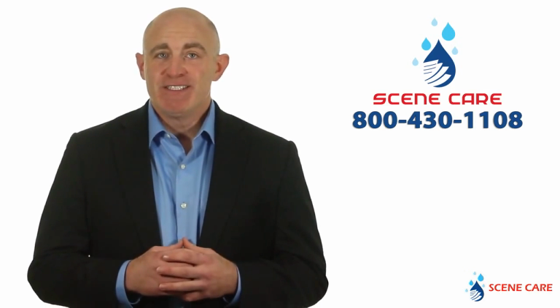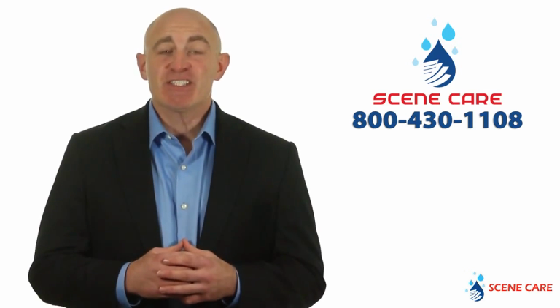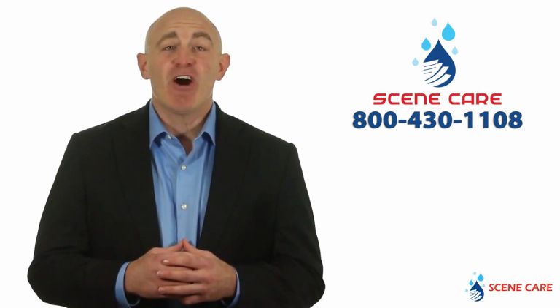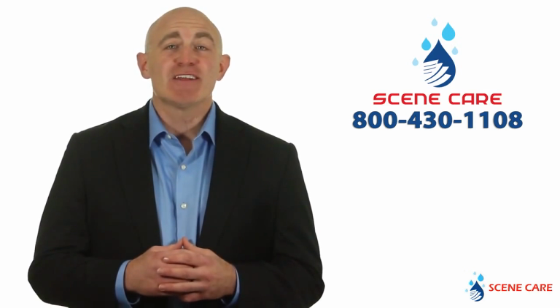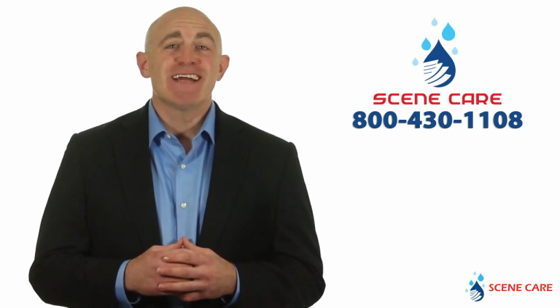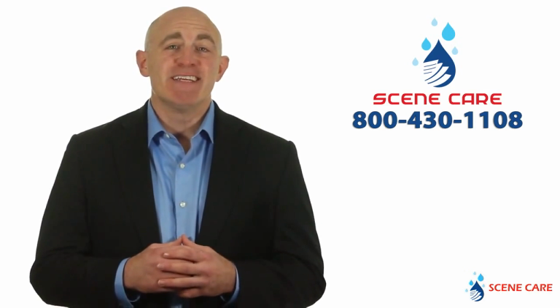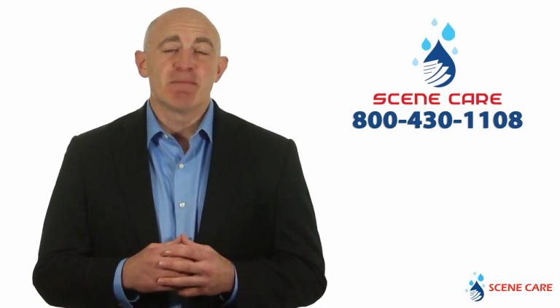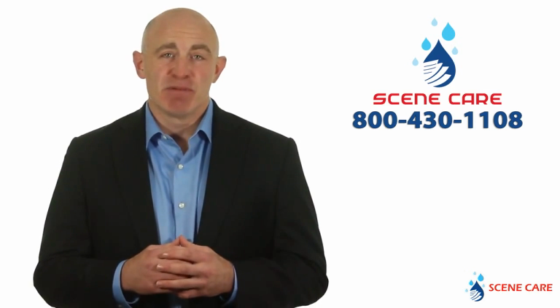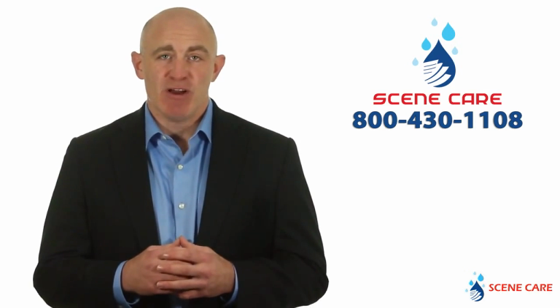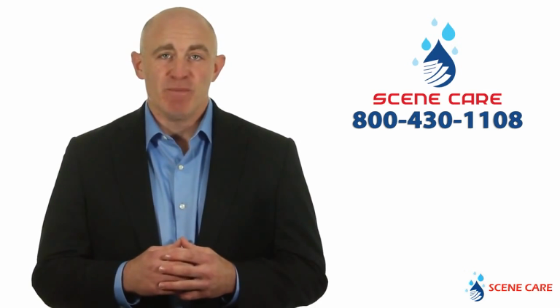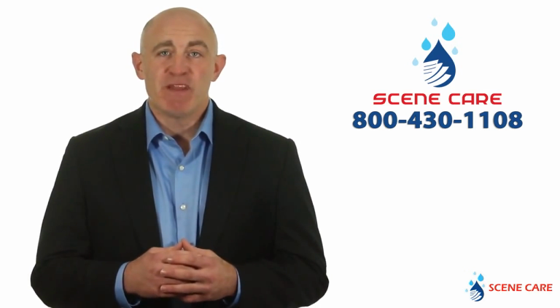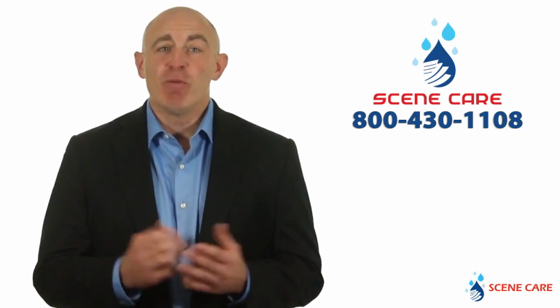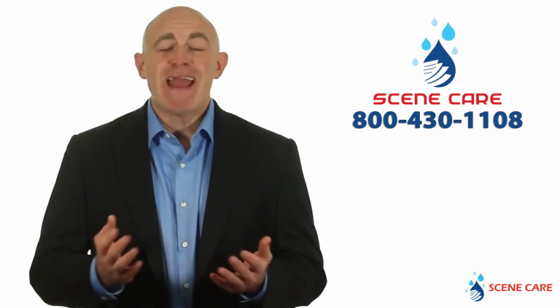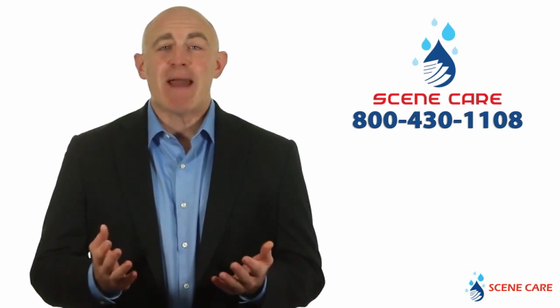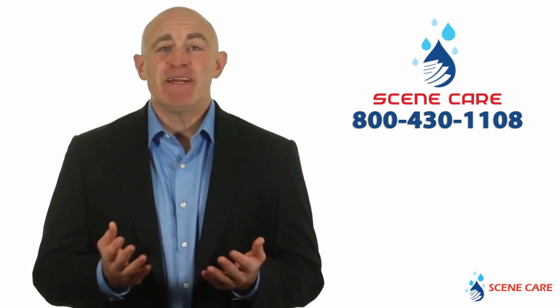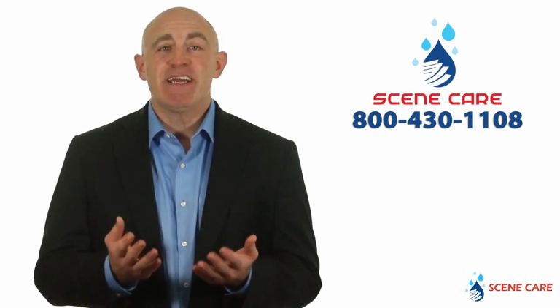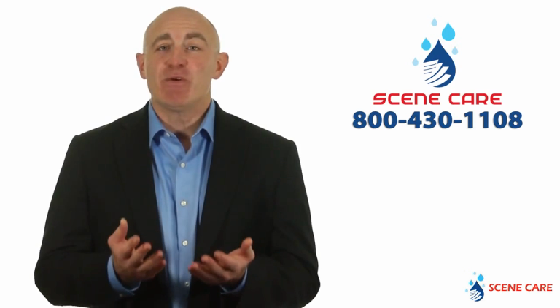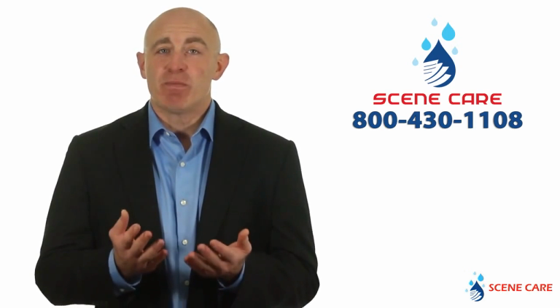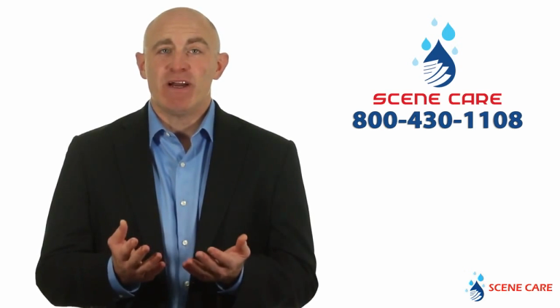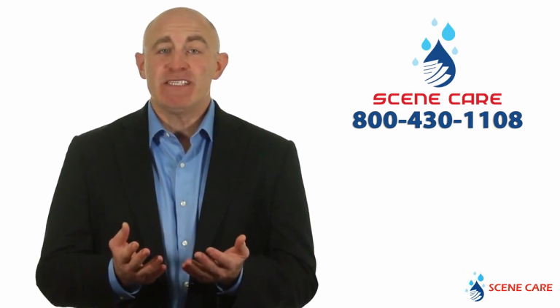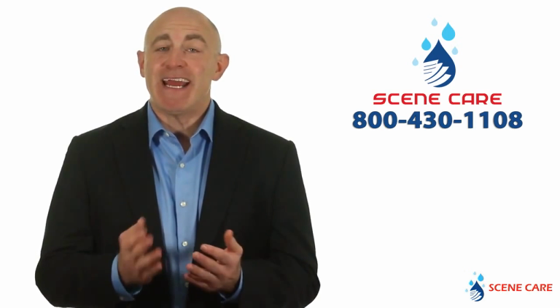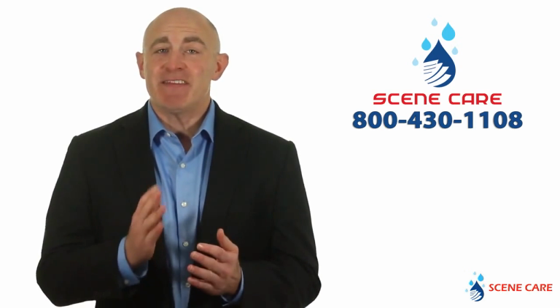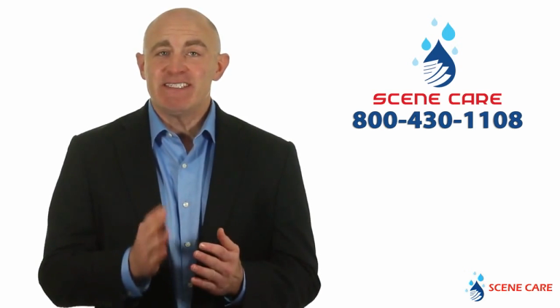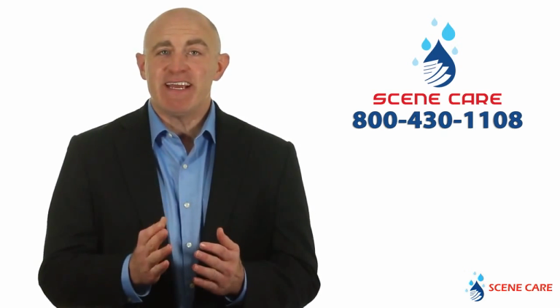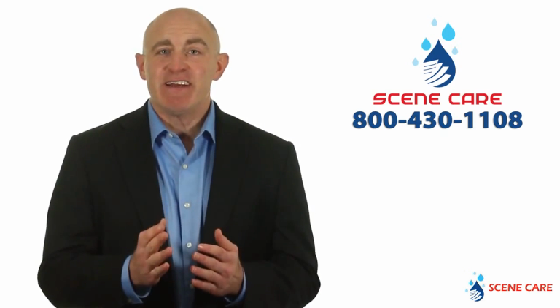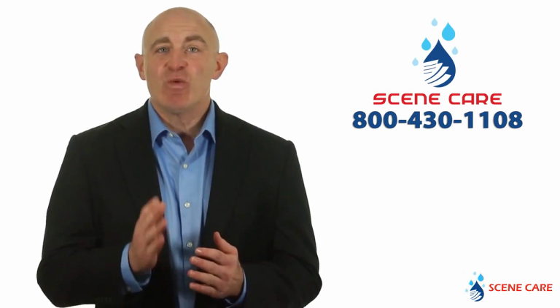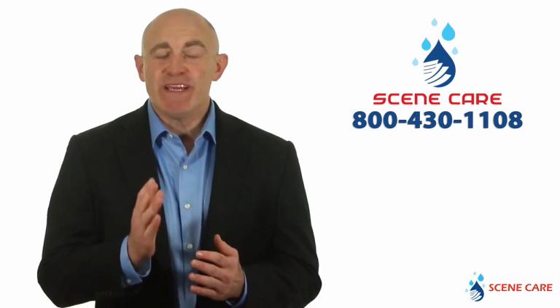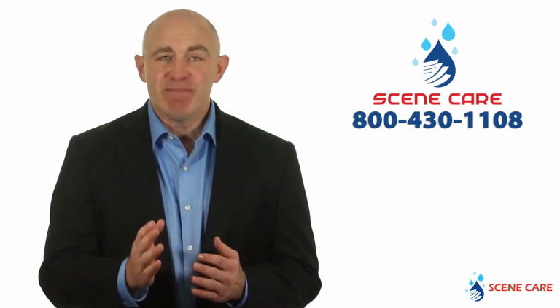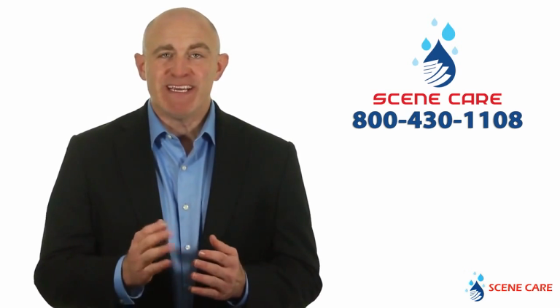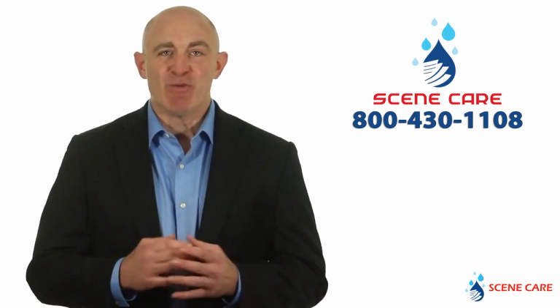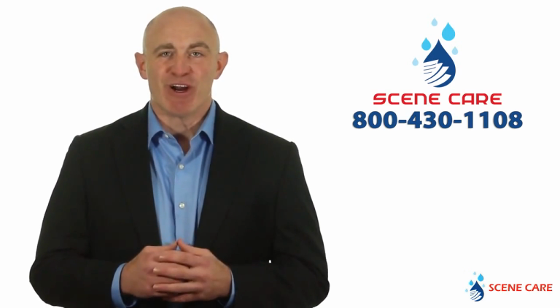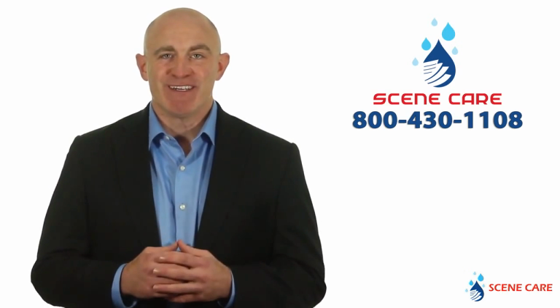Just call us at the number below and we'll be happy to get you a price and the date we can begin work.